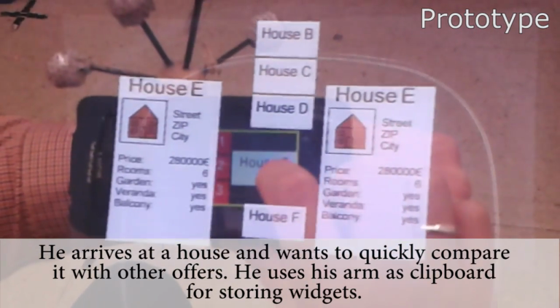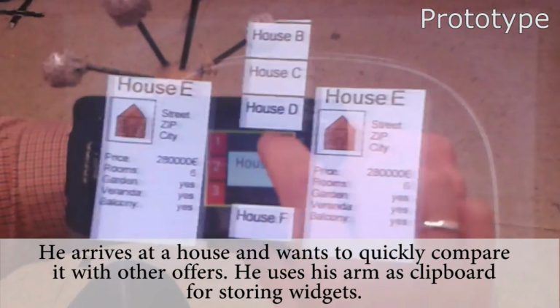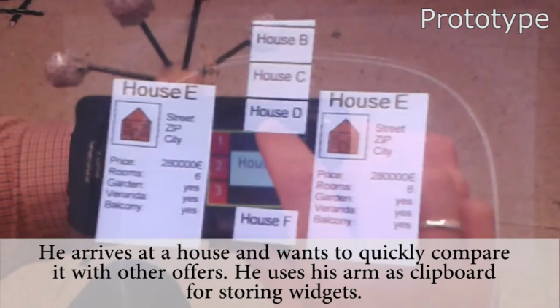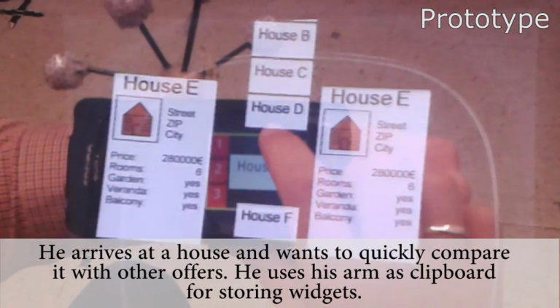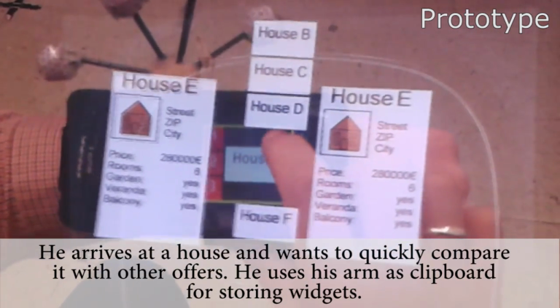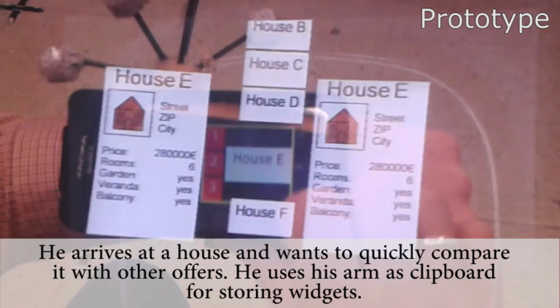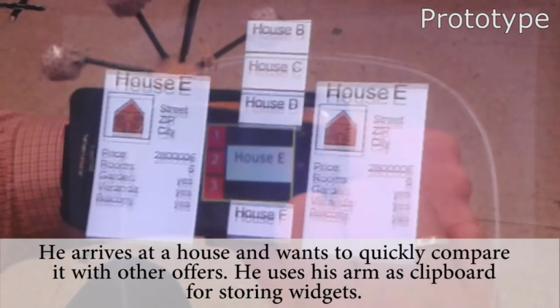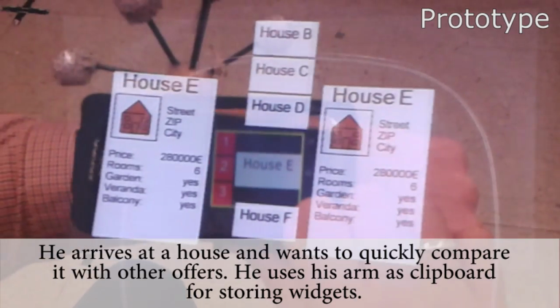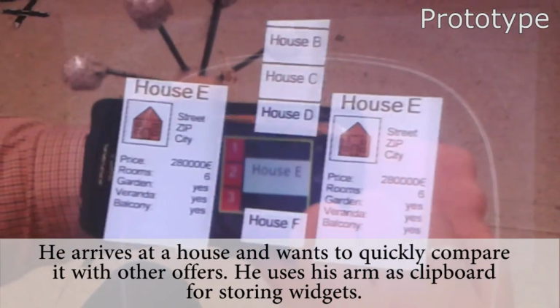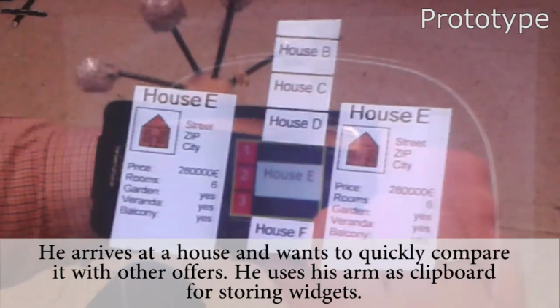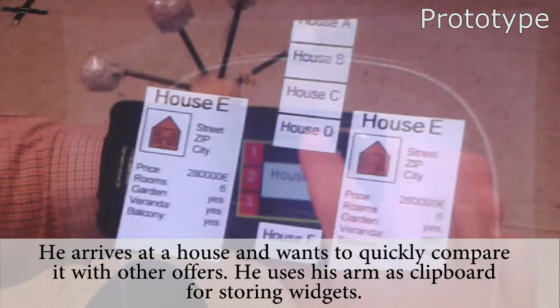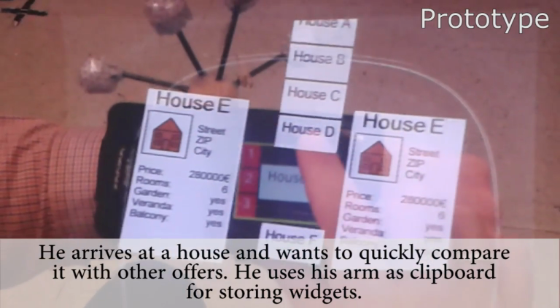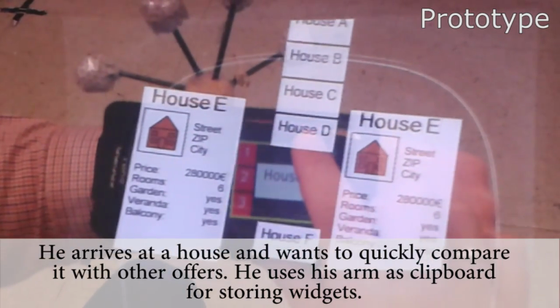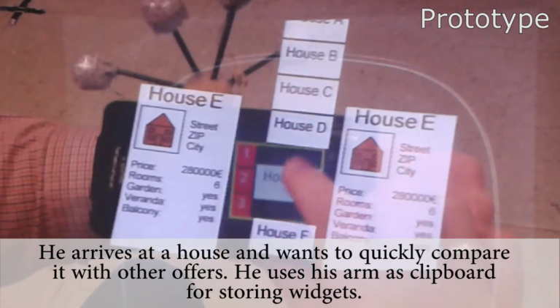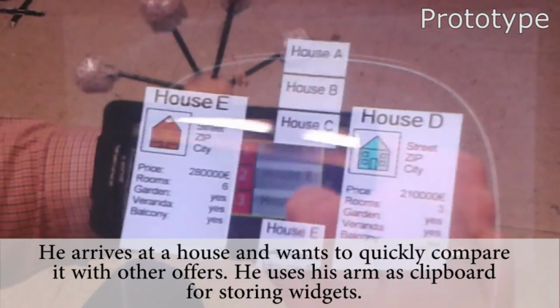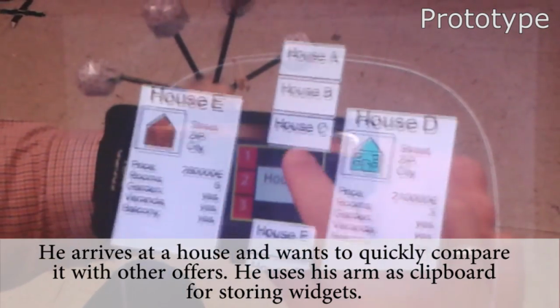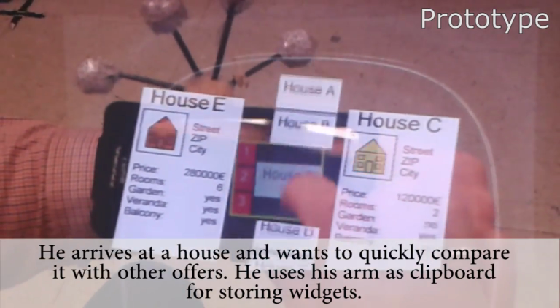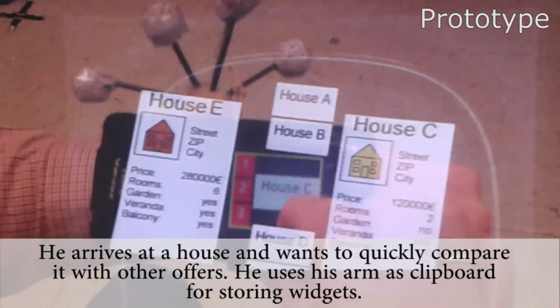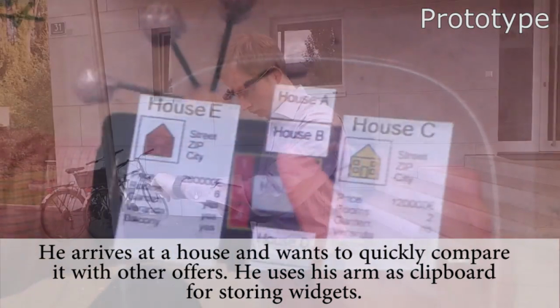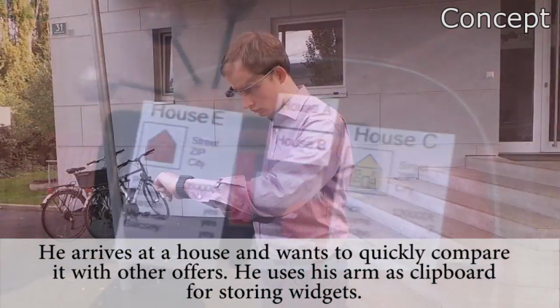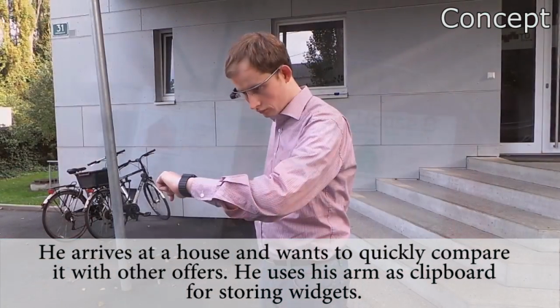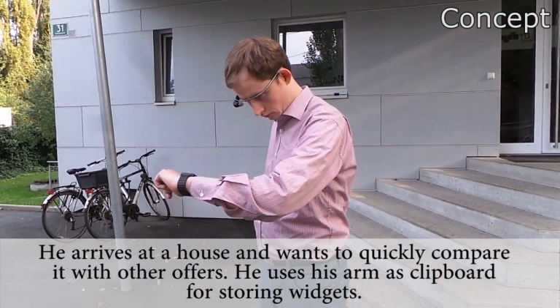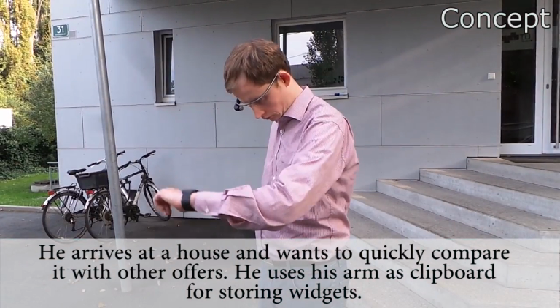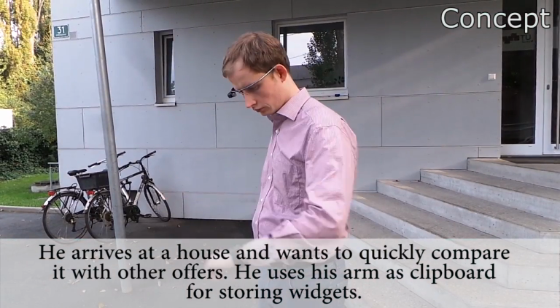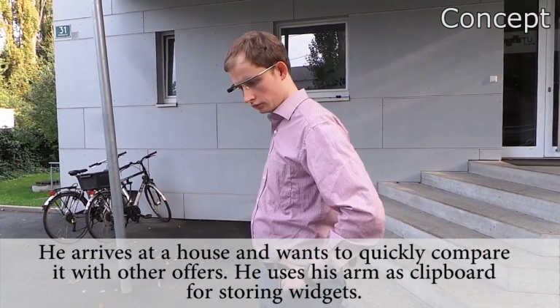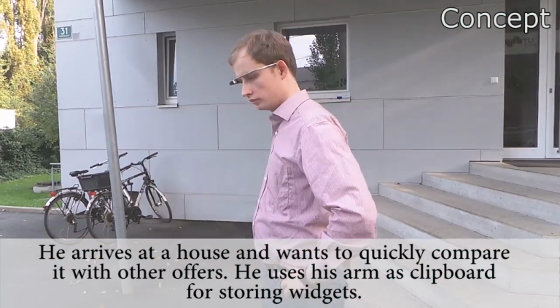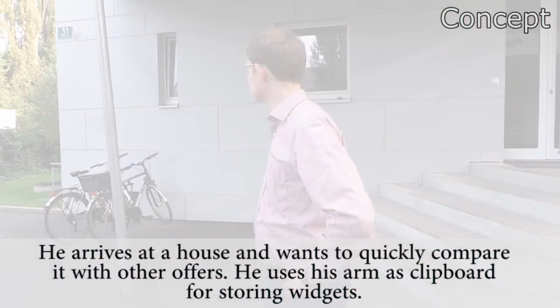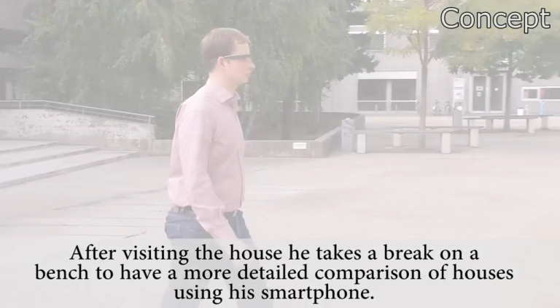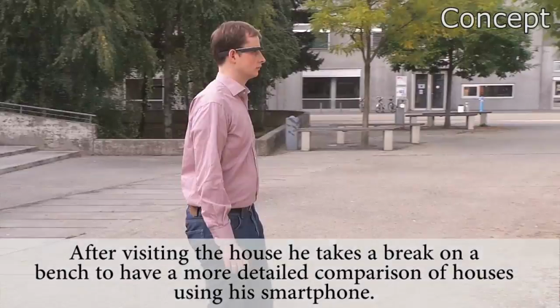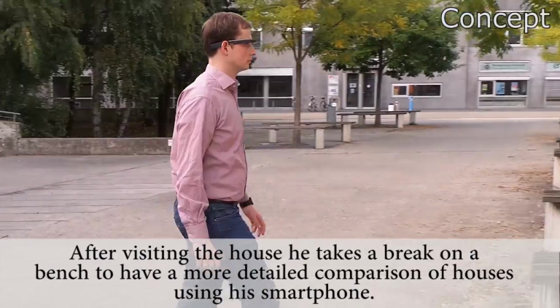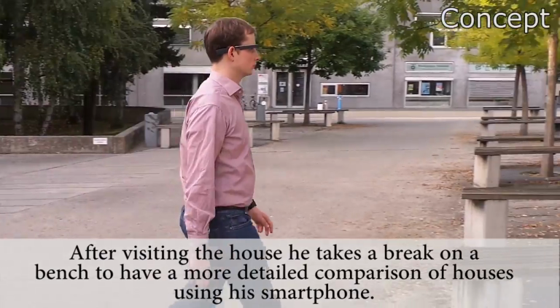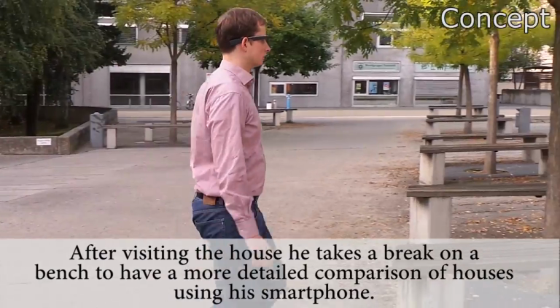Furthermore, a house list is extended beyond the small screen of the smartwatch, and higher-fidelity representations of list items are displayed next to the smartwatch.